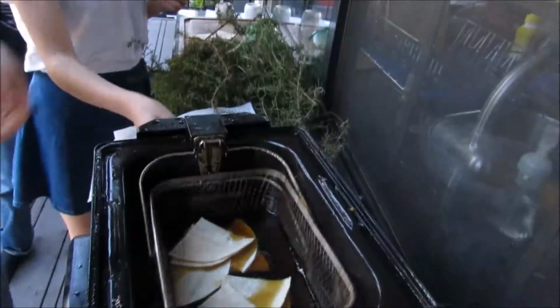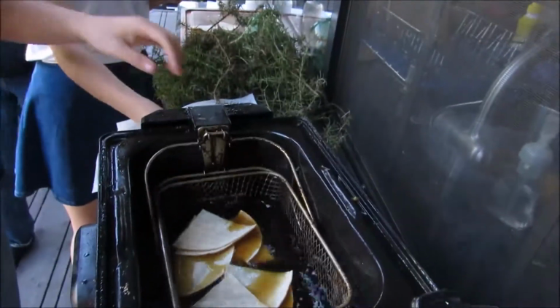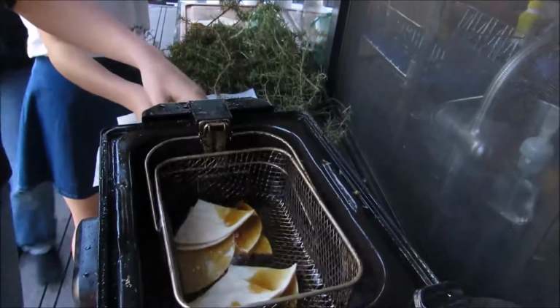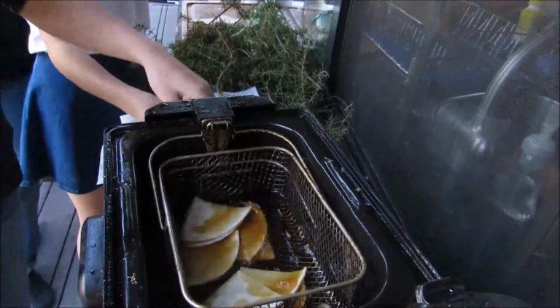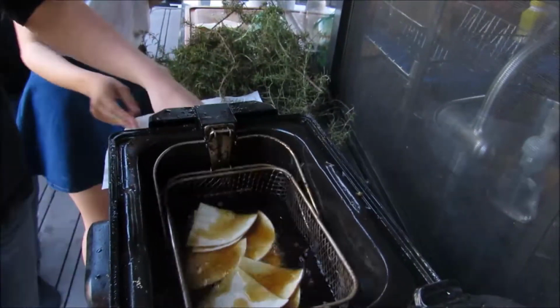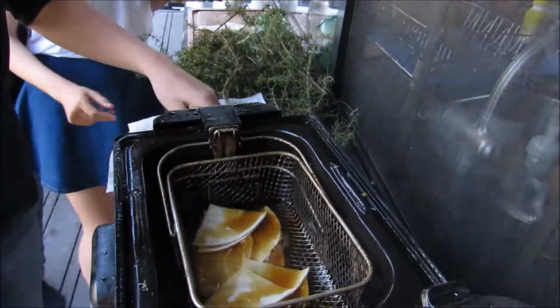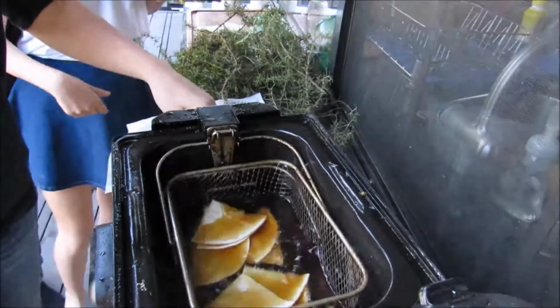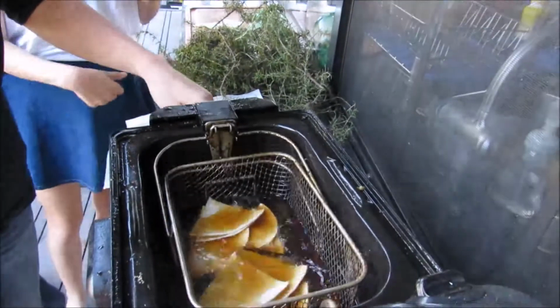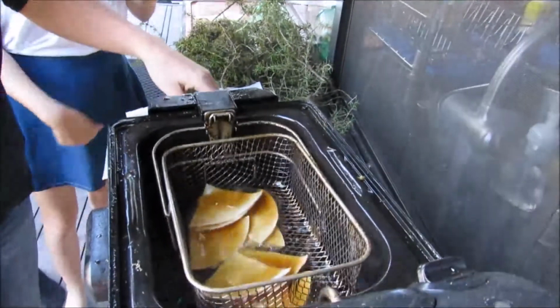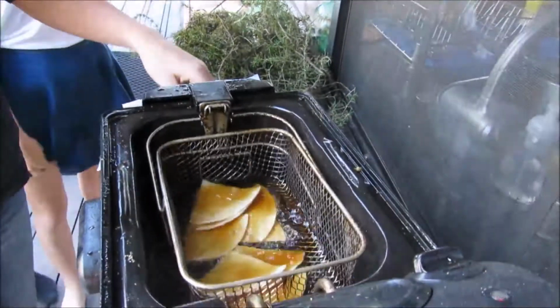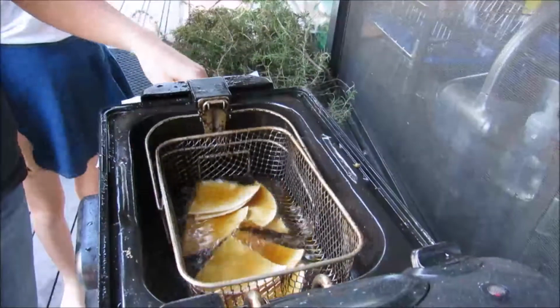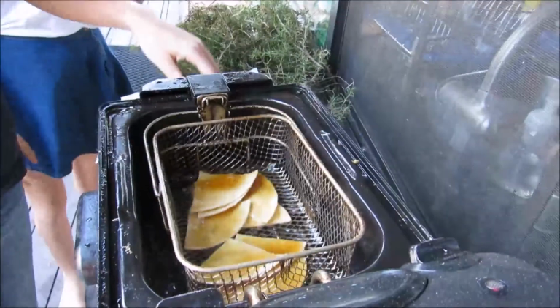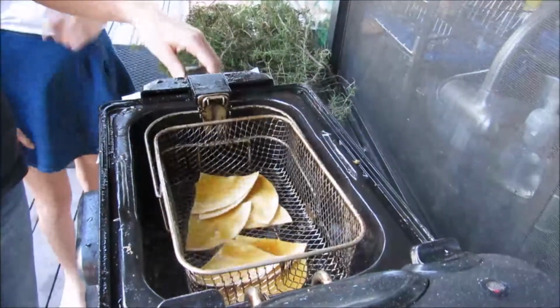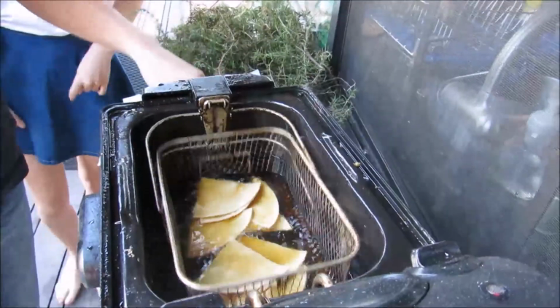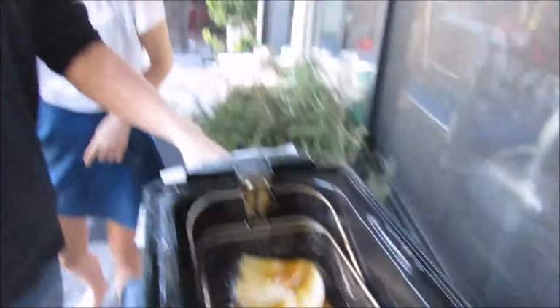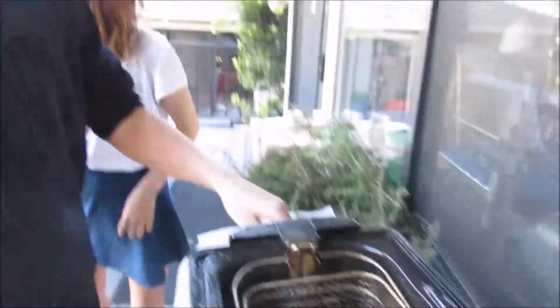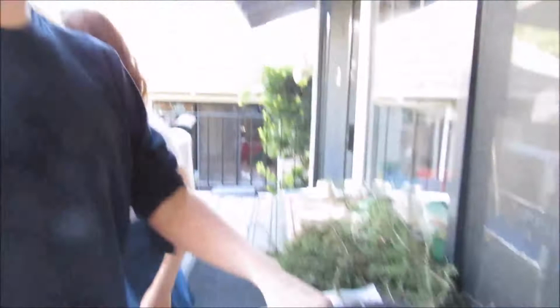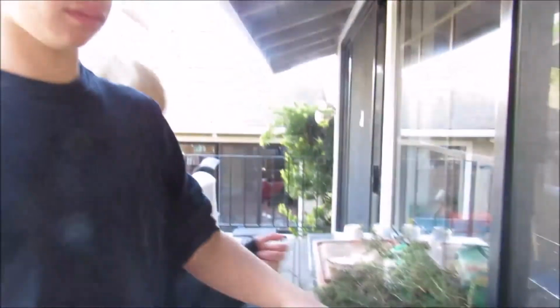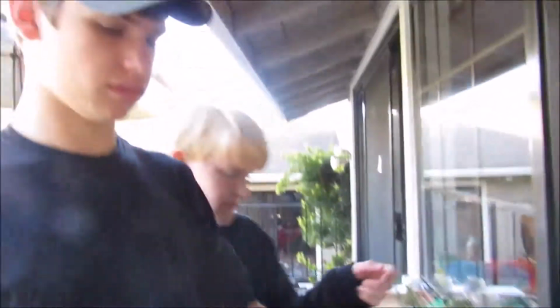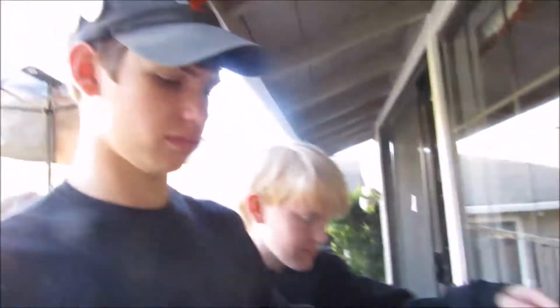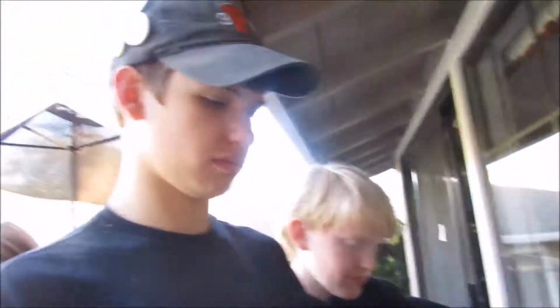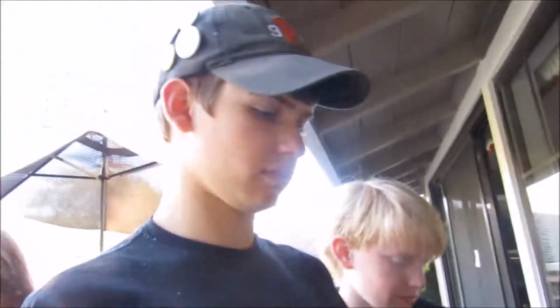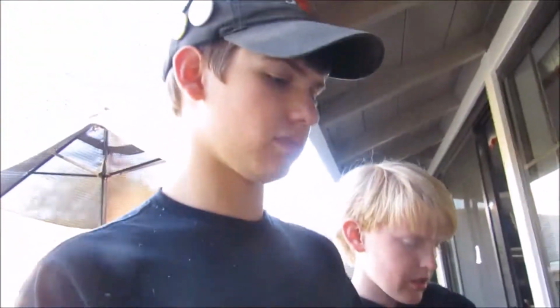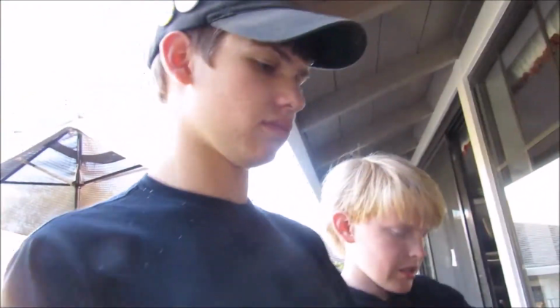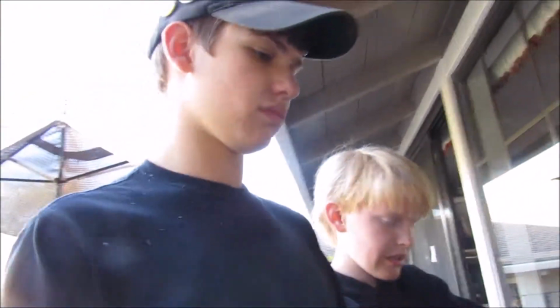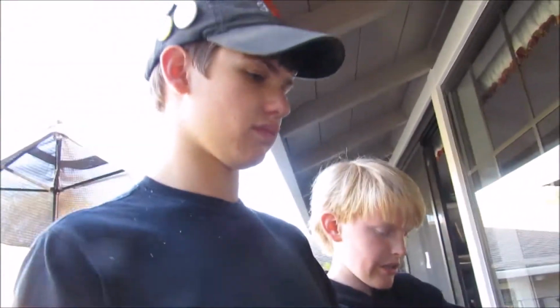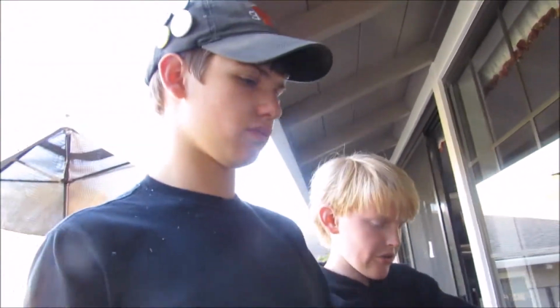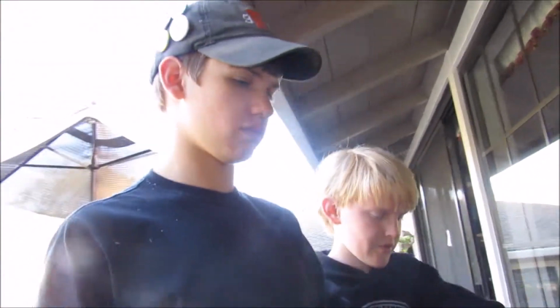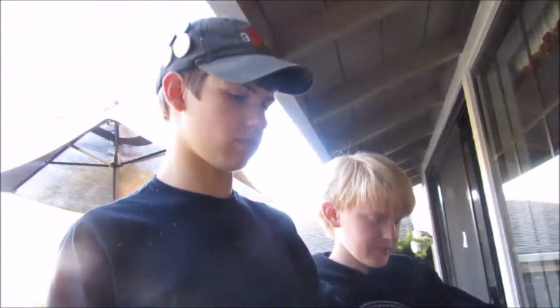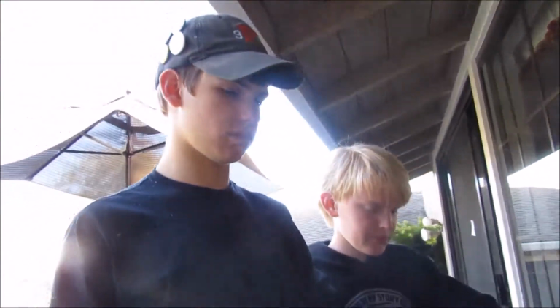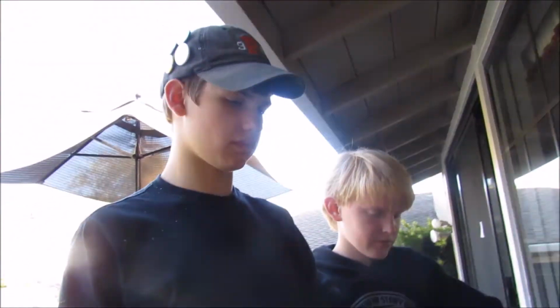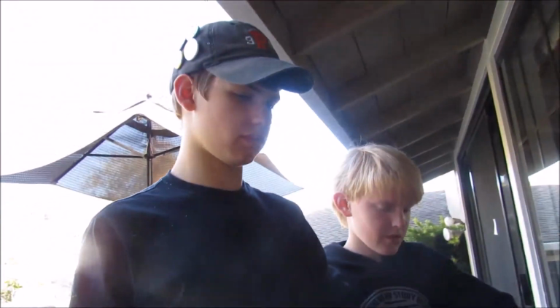Then go like that until each chip is coated. And then we'll put it on the top and check on them in like two minutes.